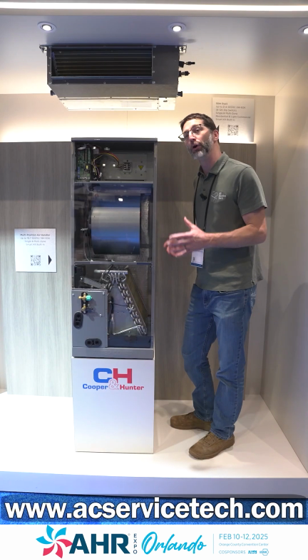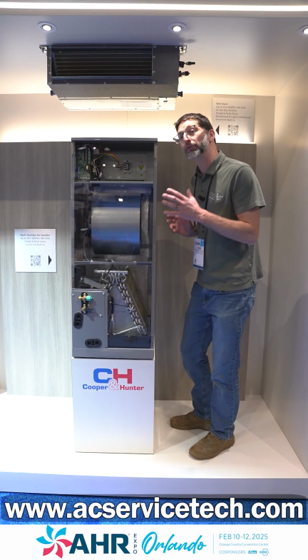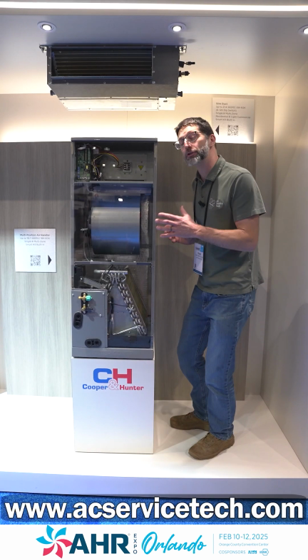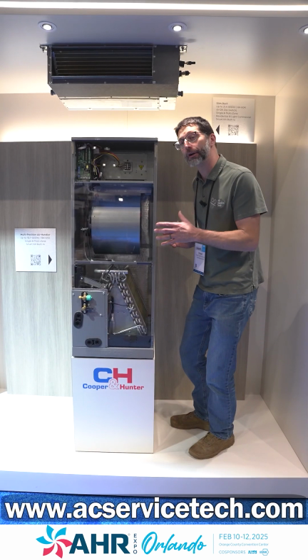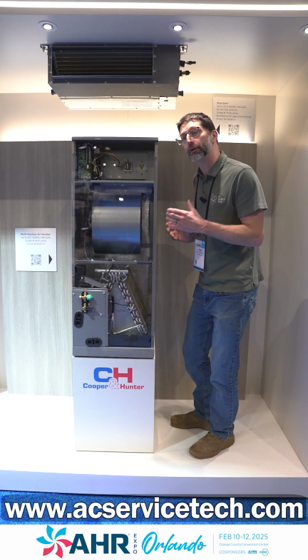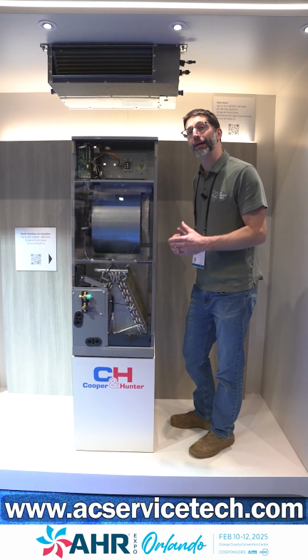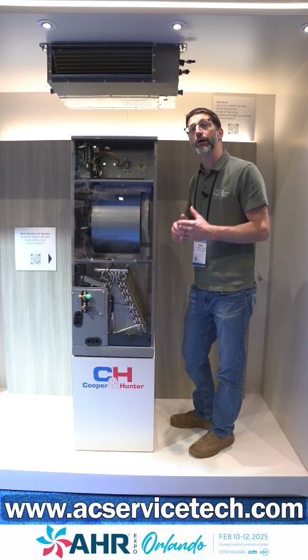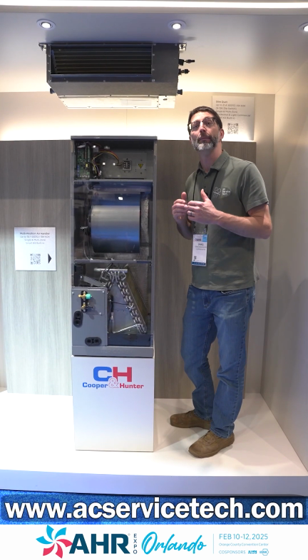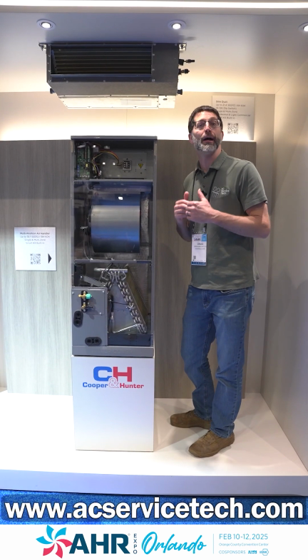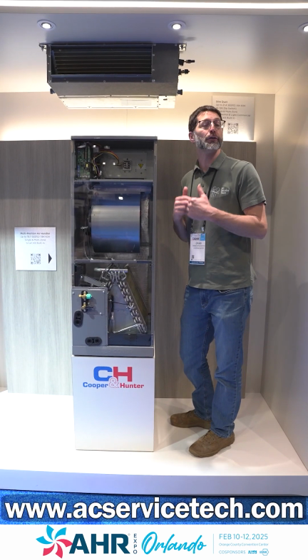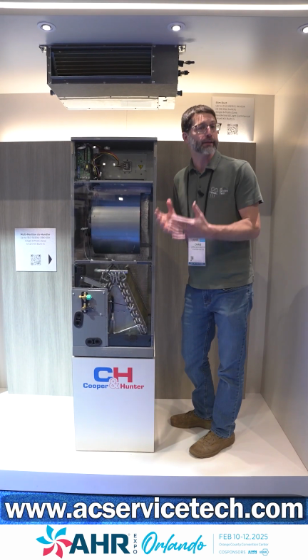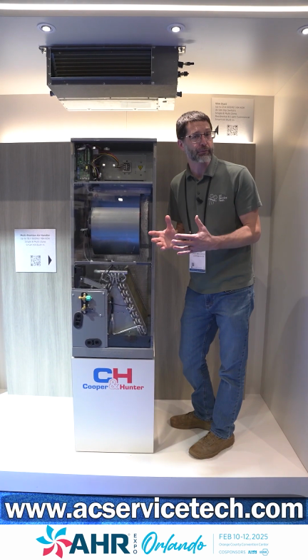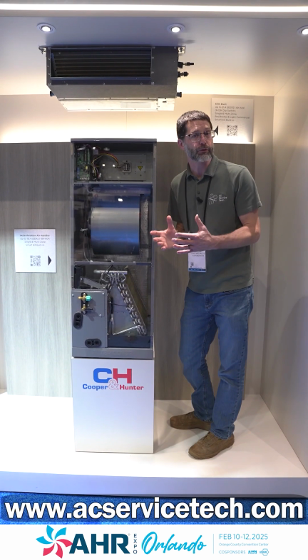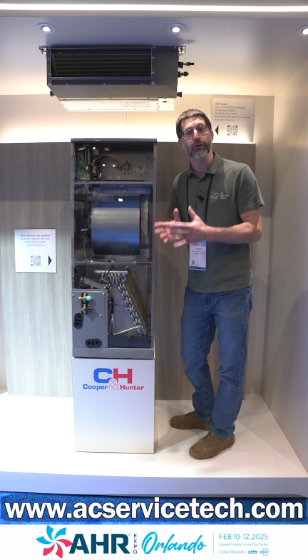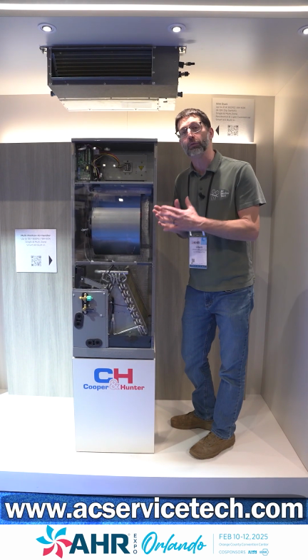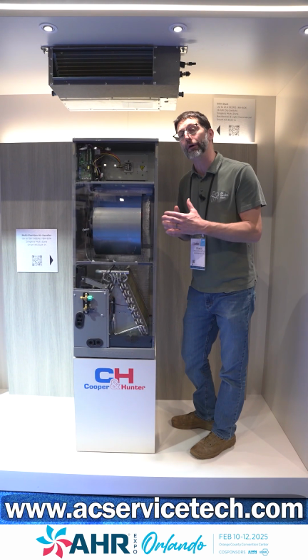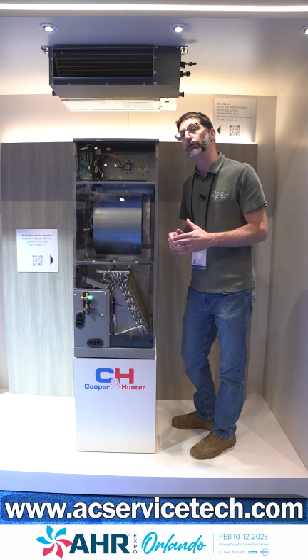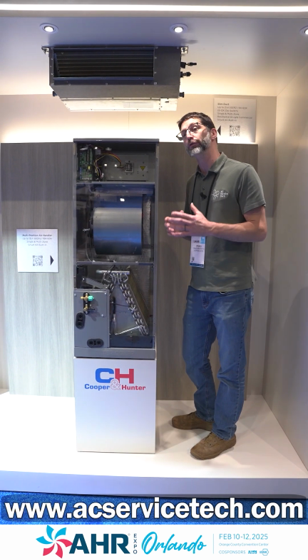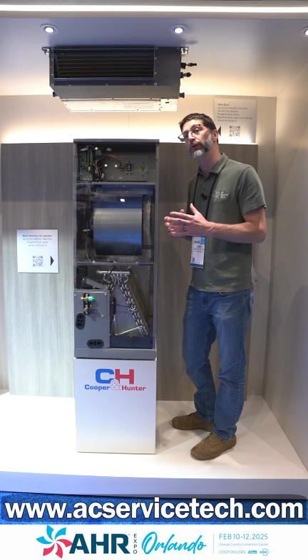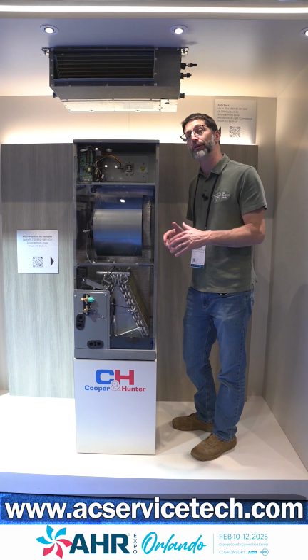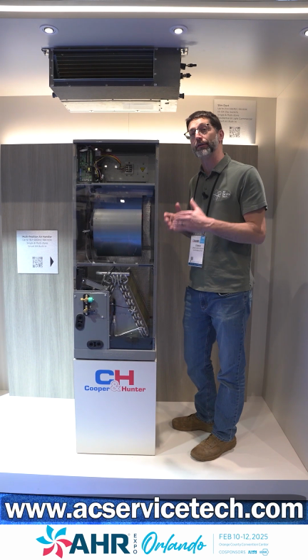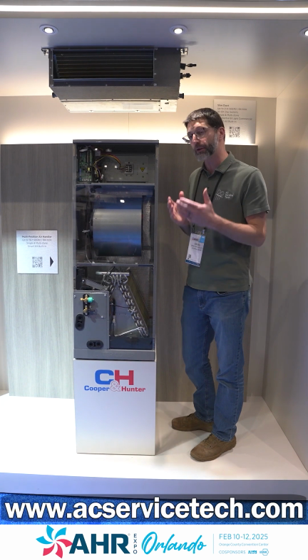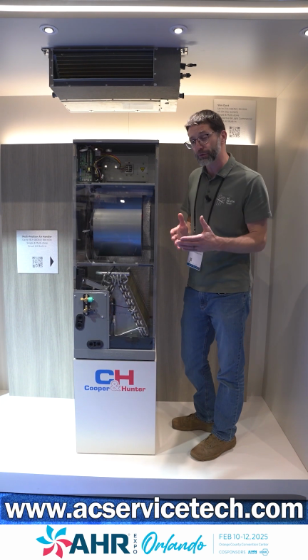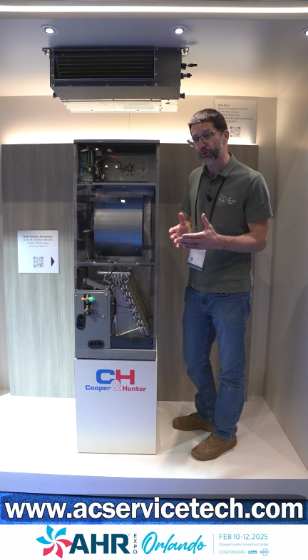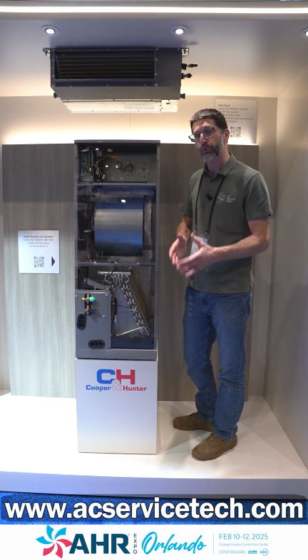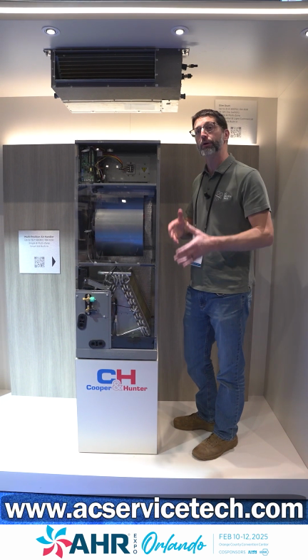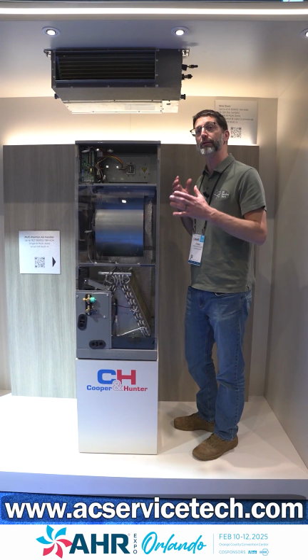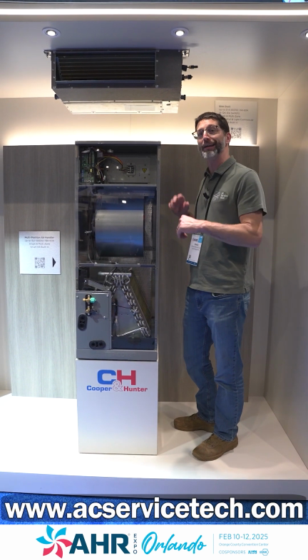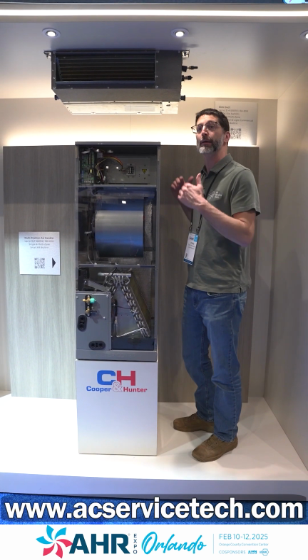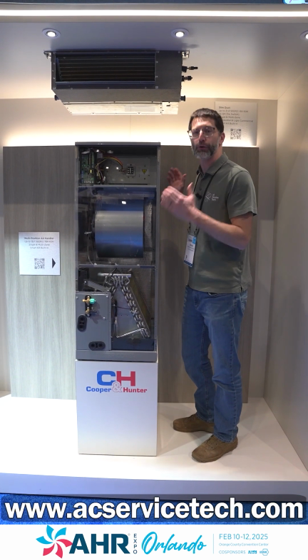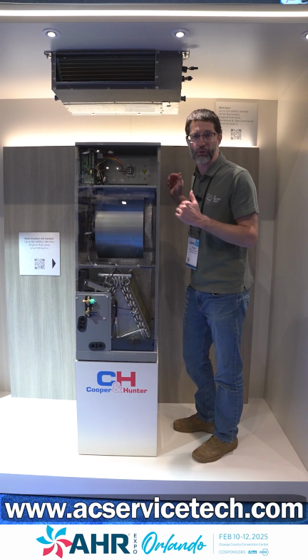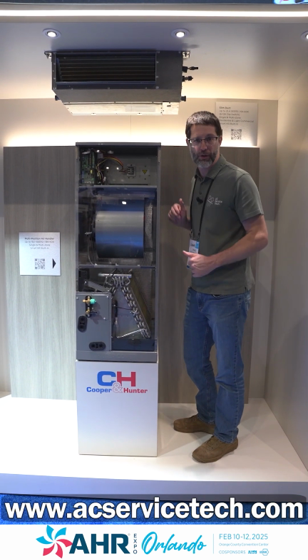The multi-position air handlers now come in 30,000 BTUs as well, and those can be used as a single-zone unit or even in a multi-zone unit.